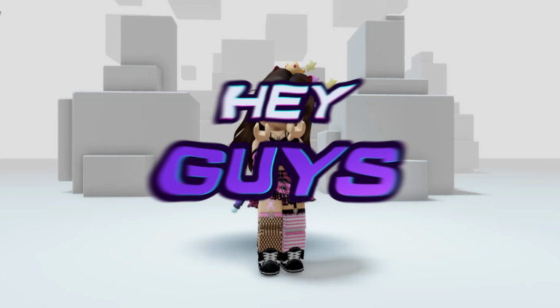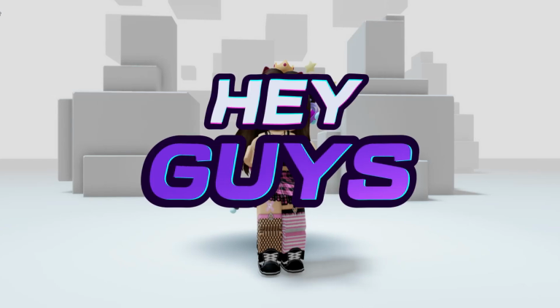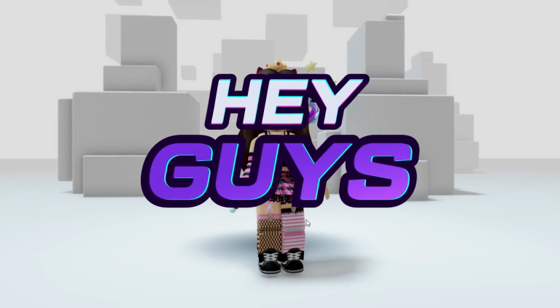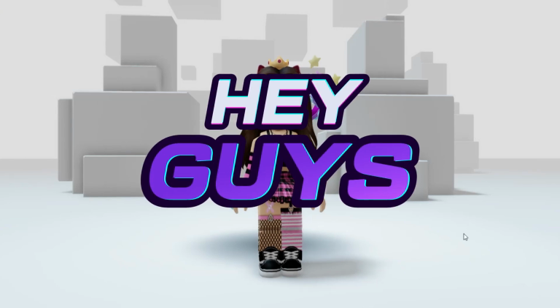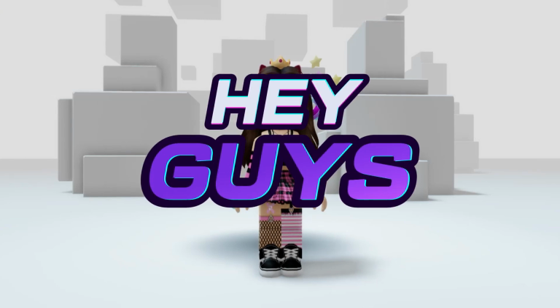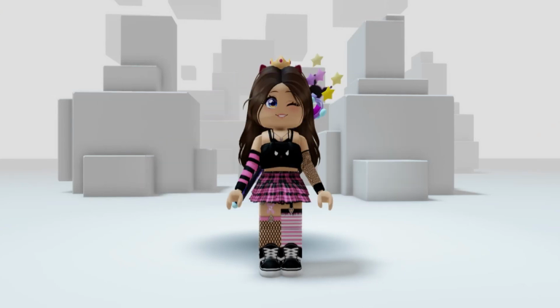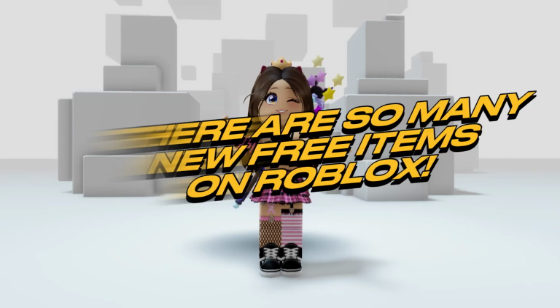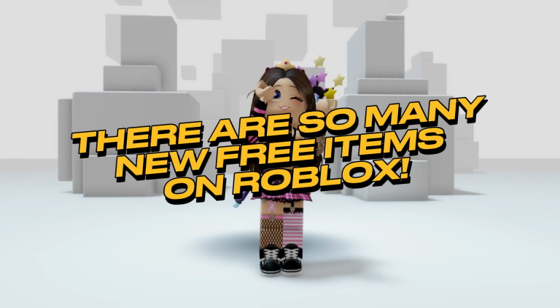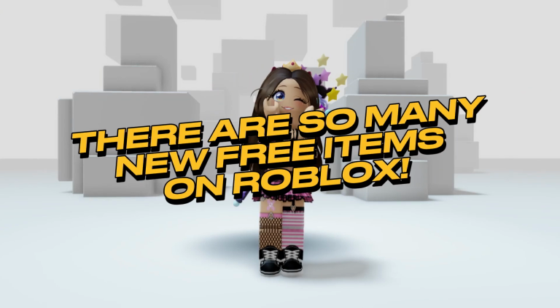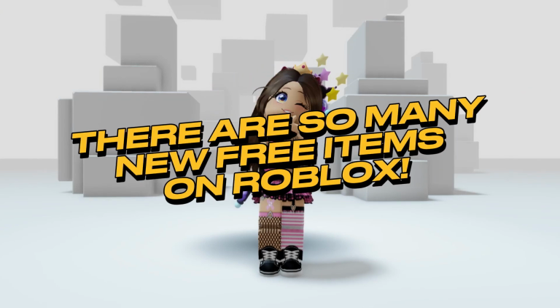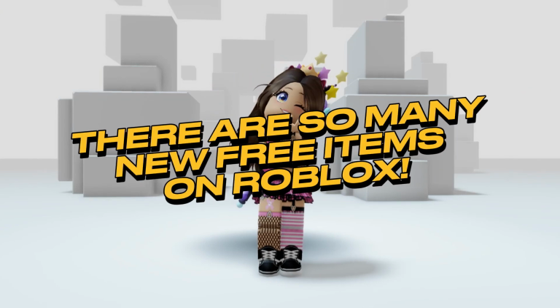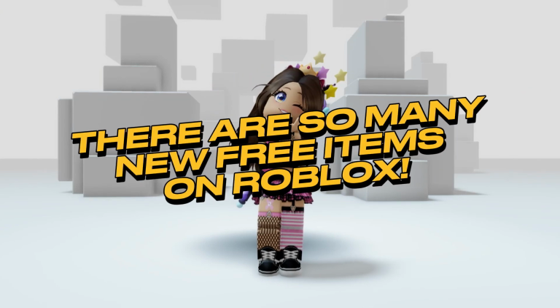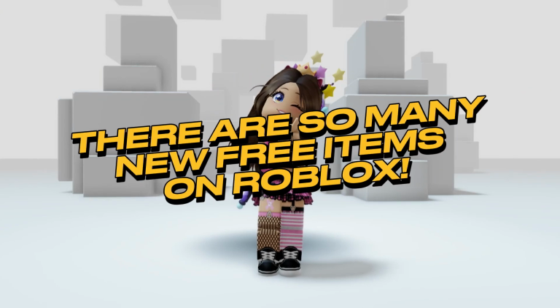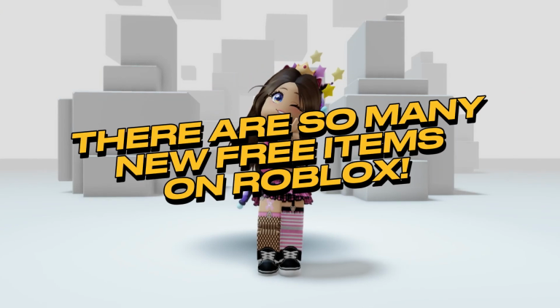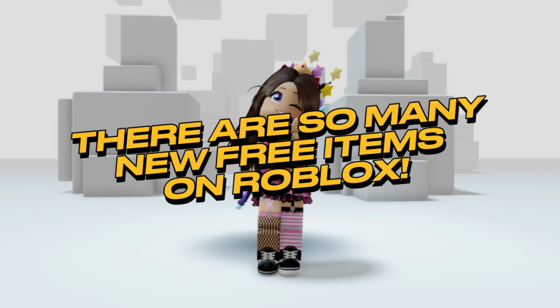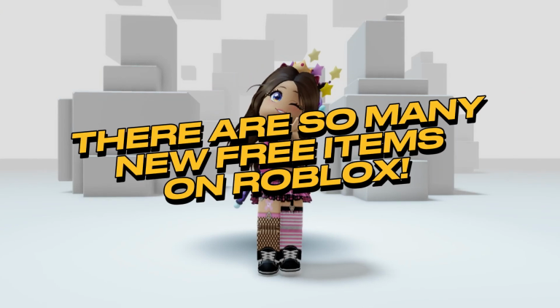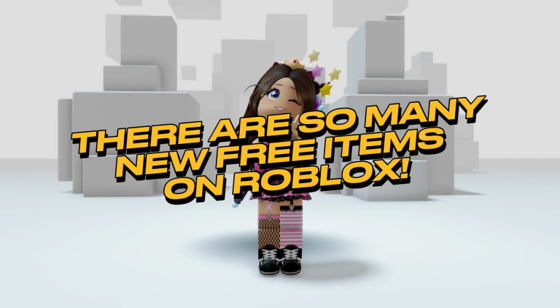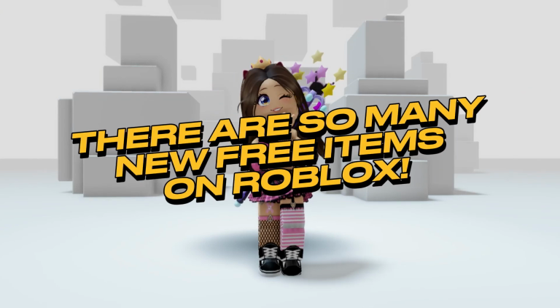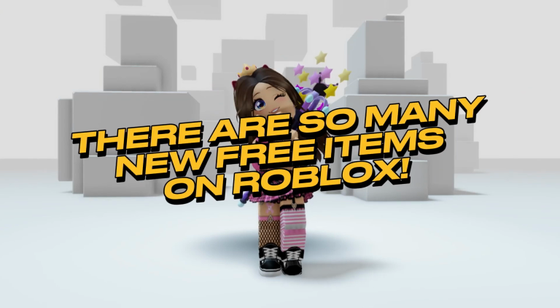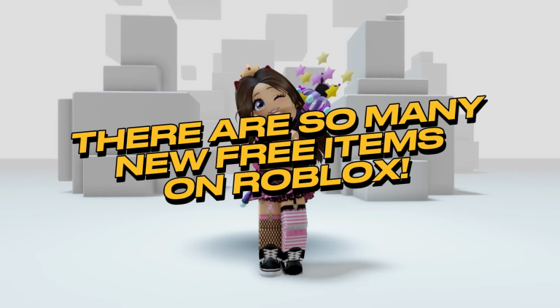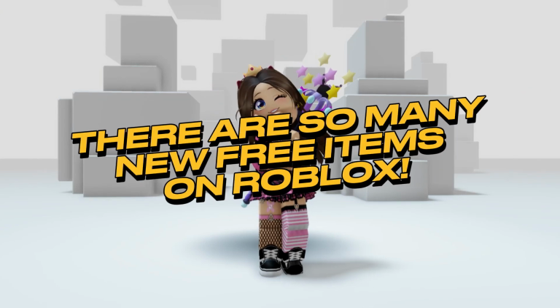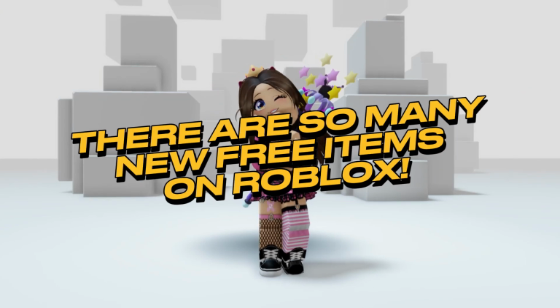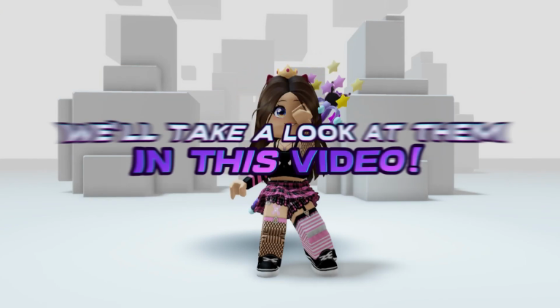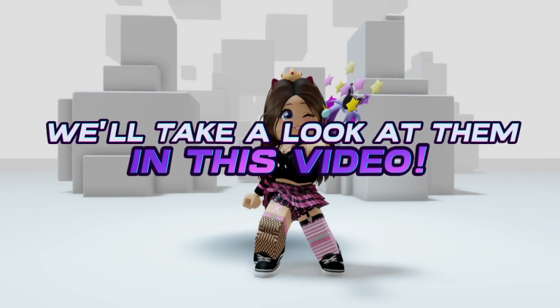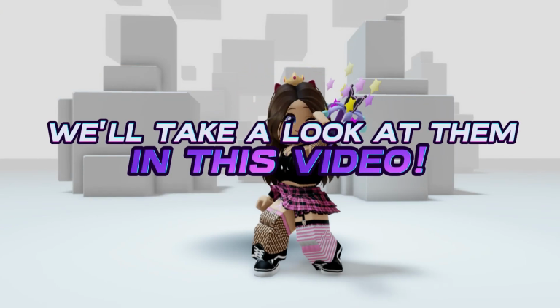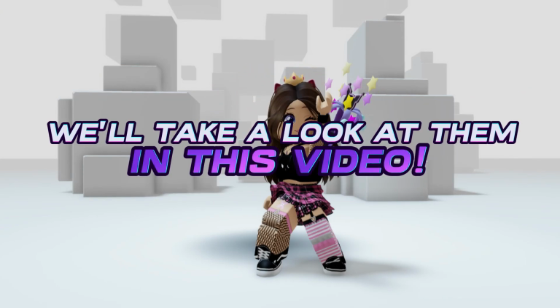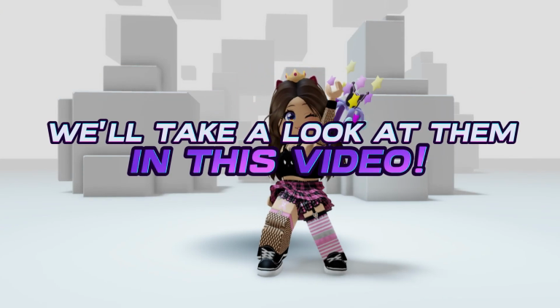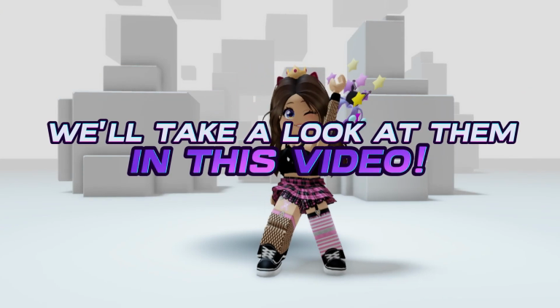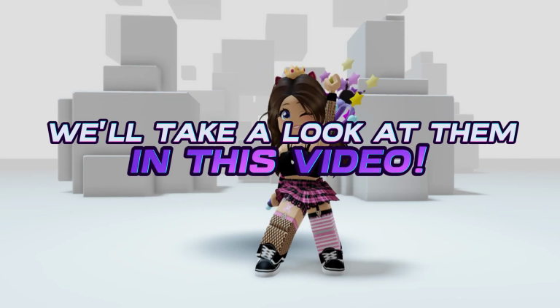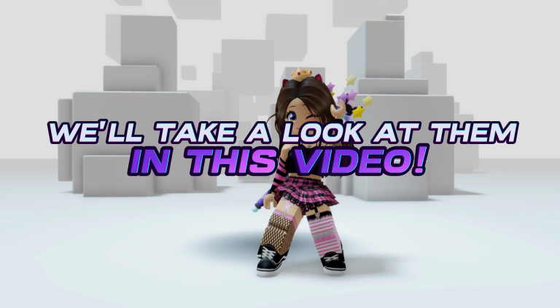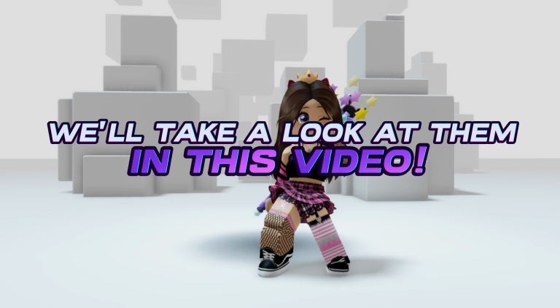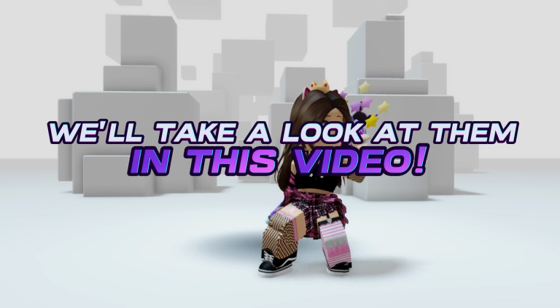Hey guys, there are so many new free items on Roblox. We'll take a look at them in this video.